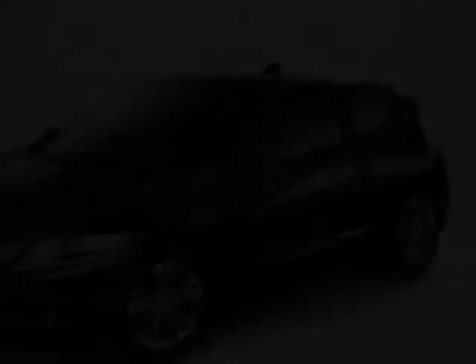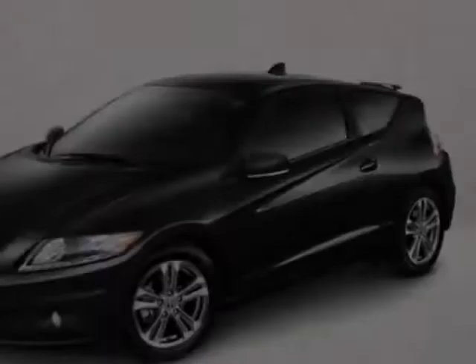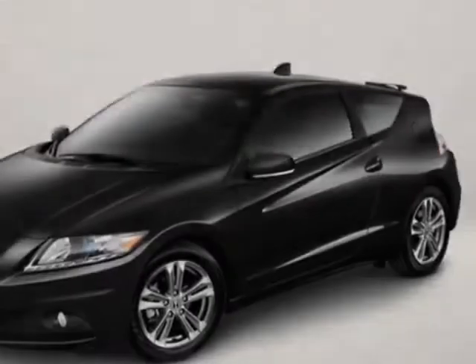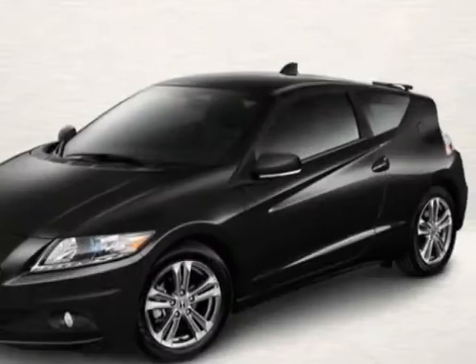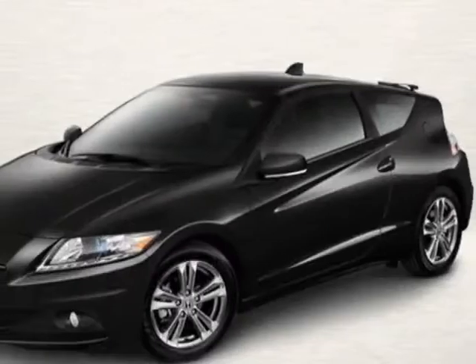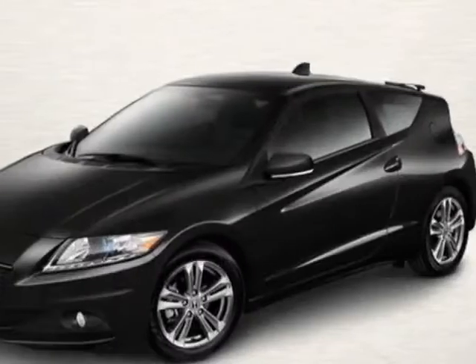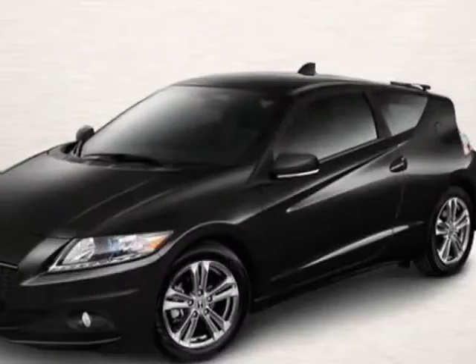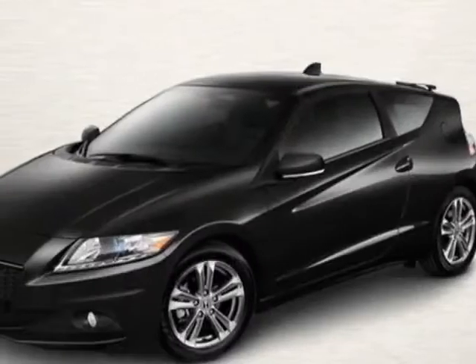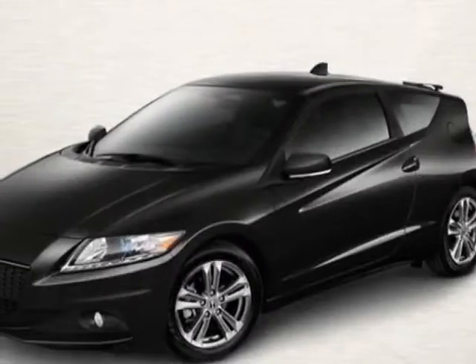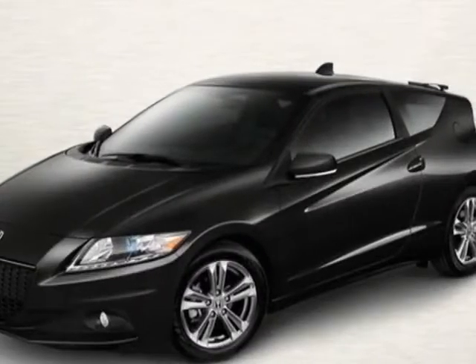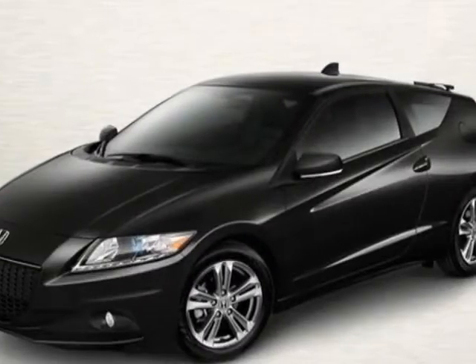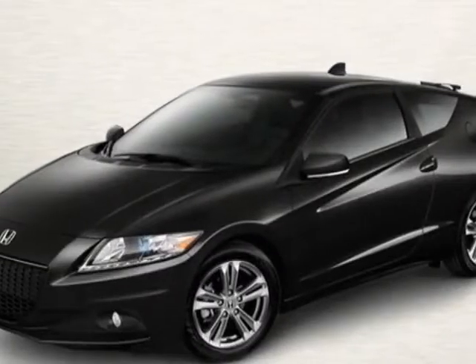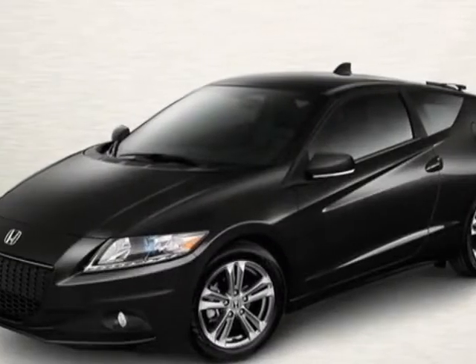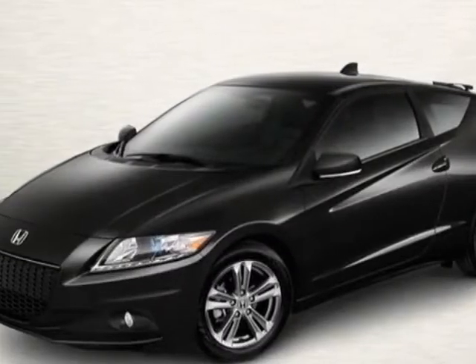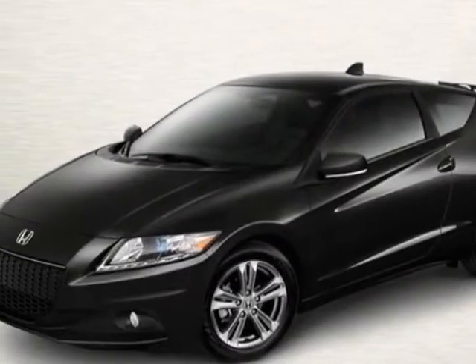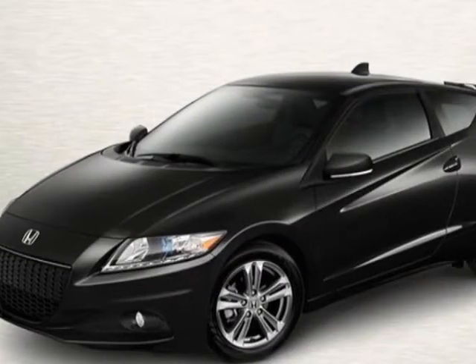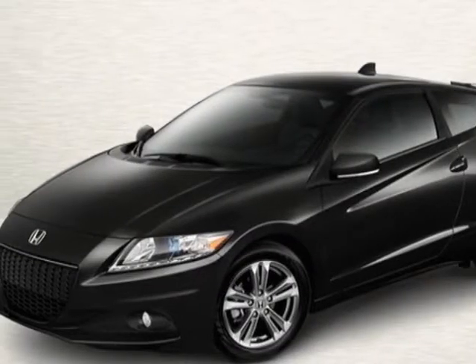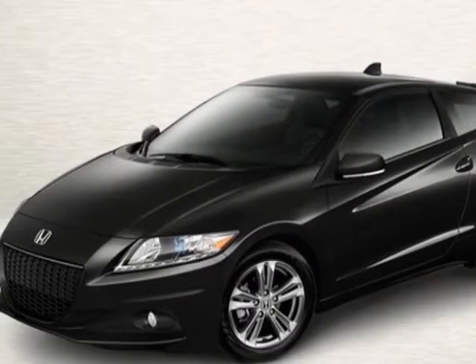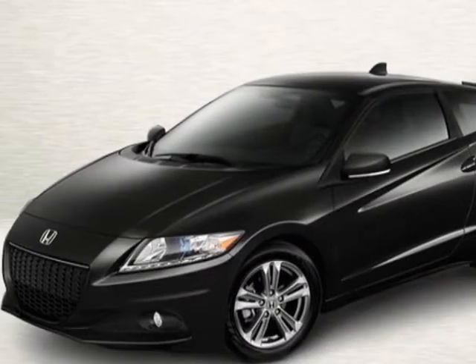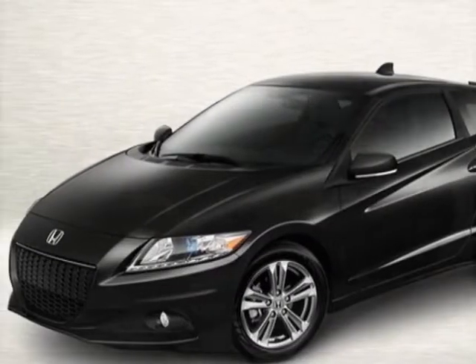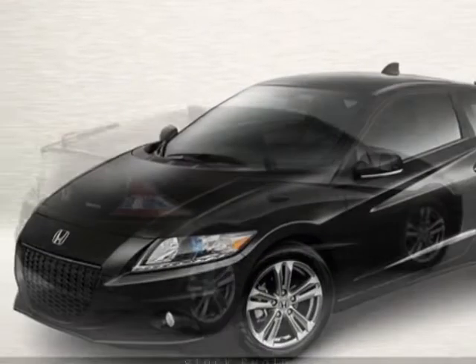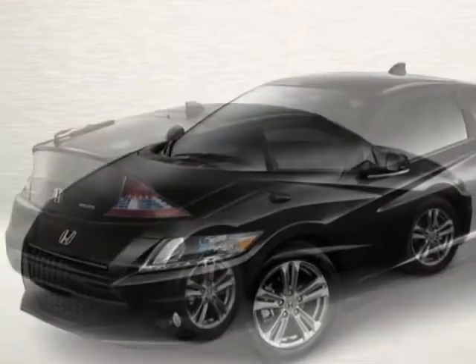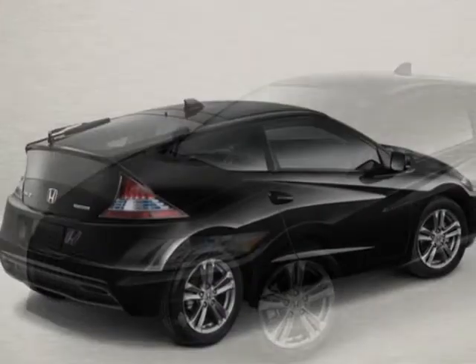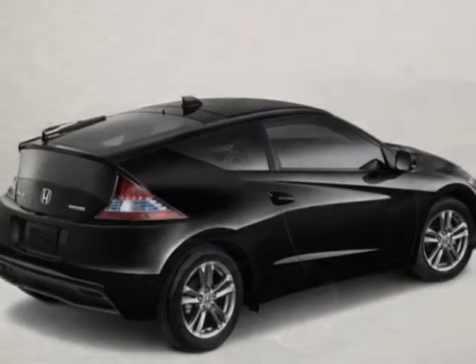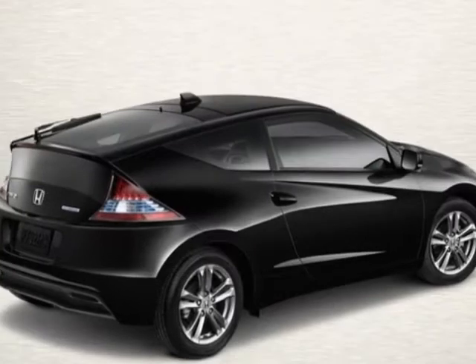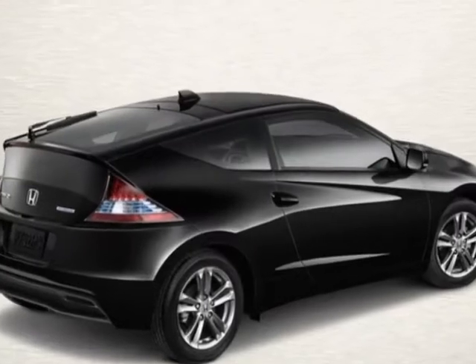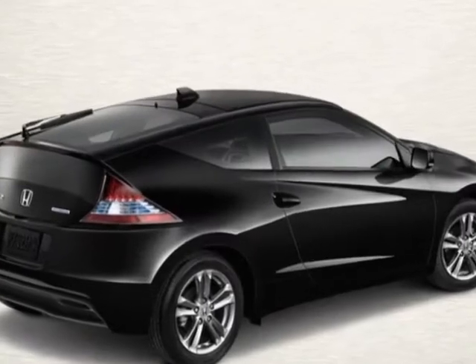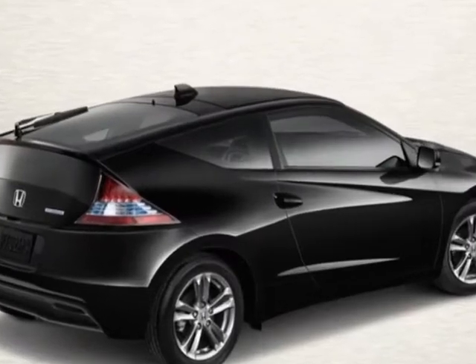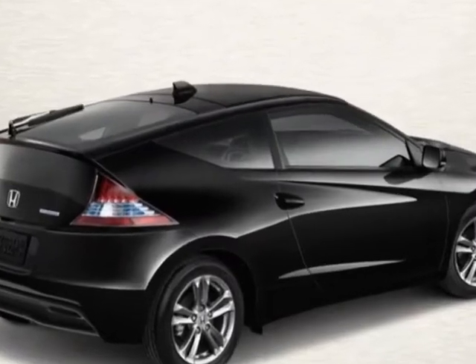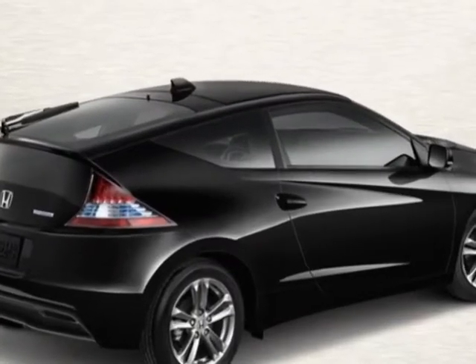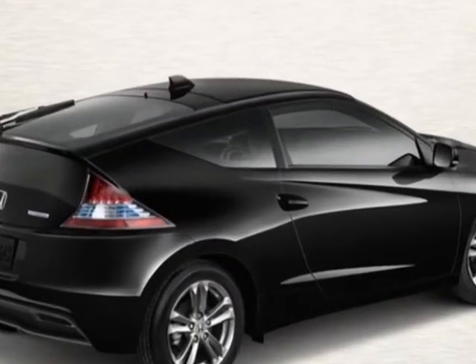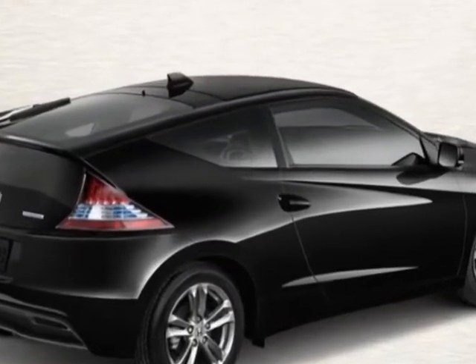Look at this new 2013 Honda CR-Z. For your protection, this vehicle has a full factory warranty.